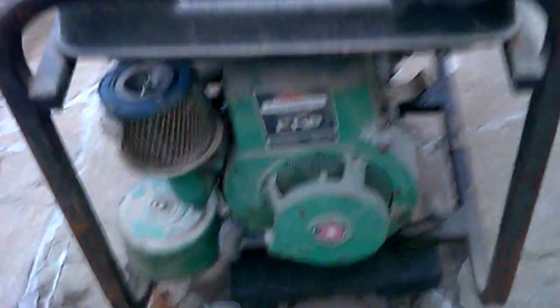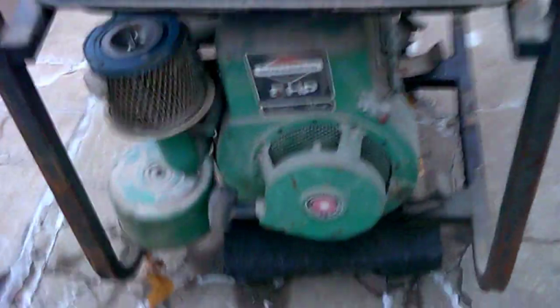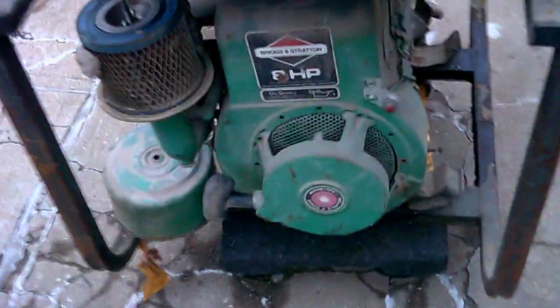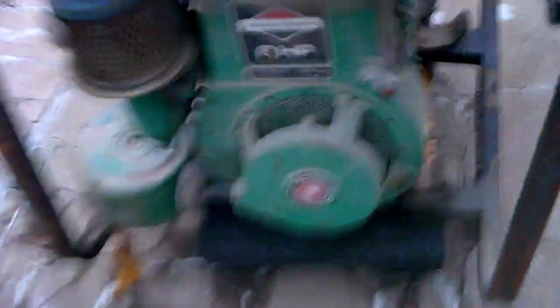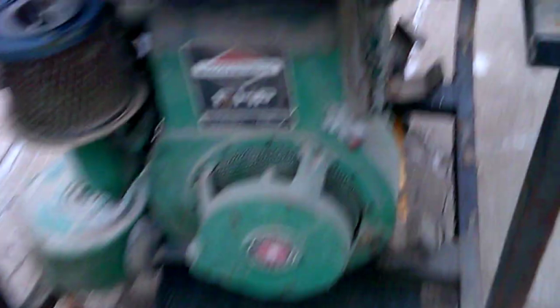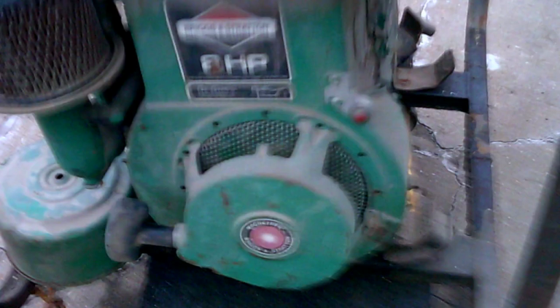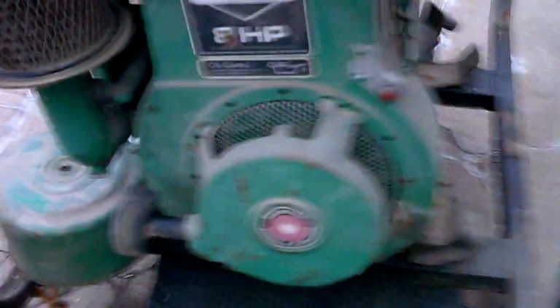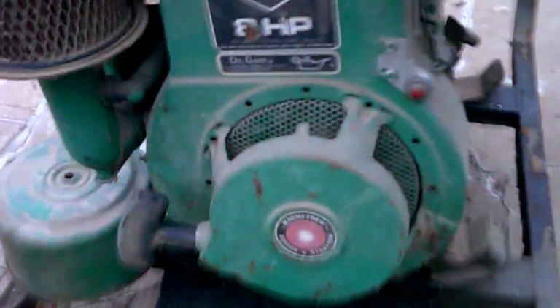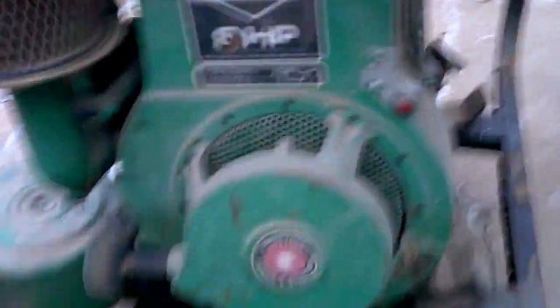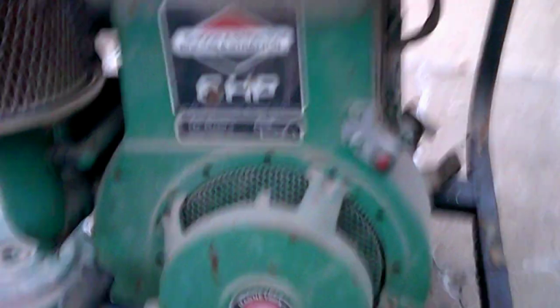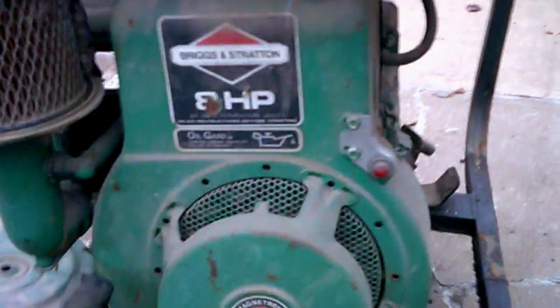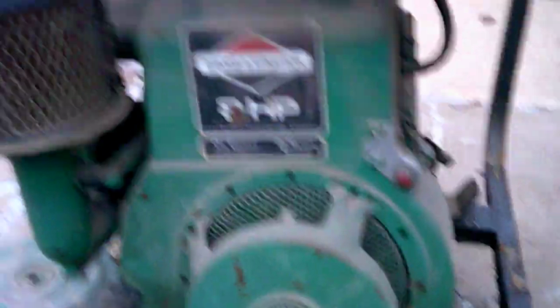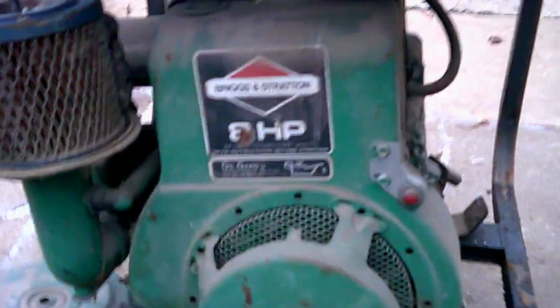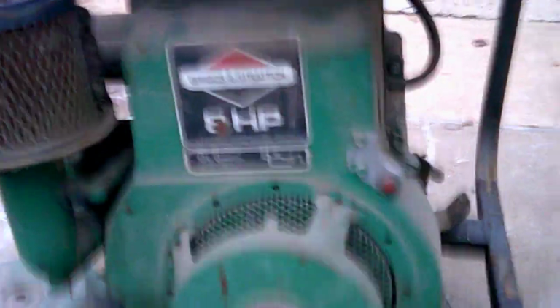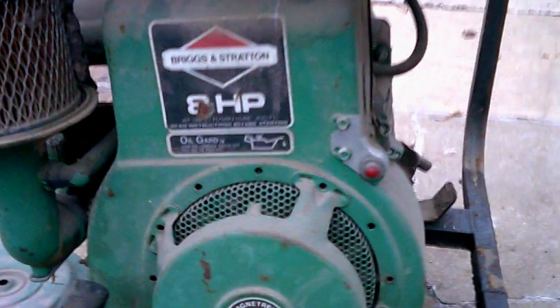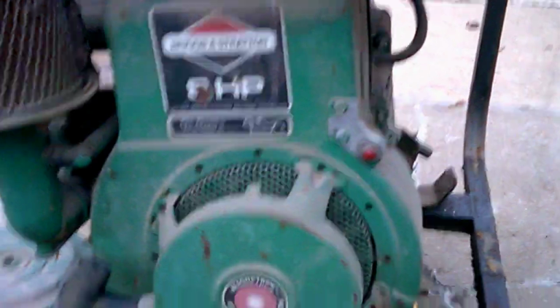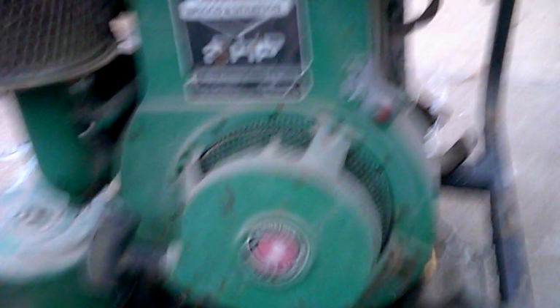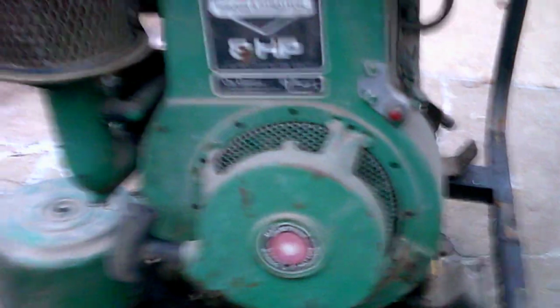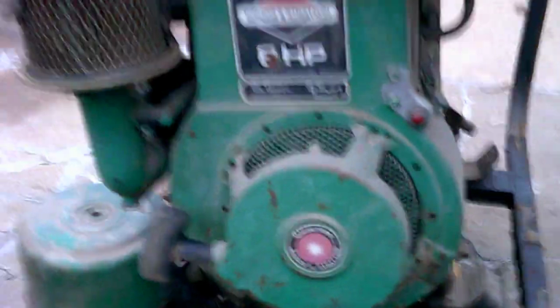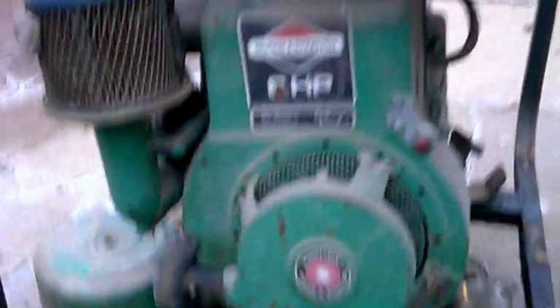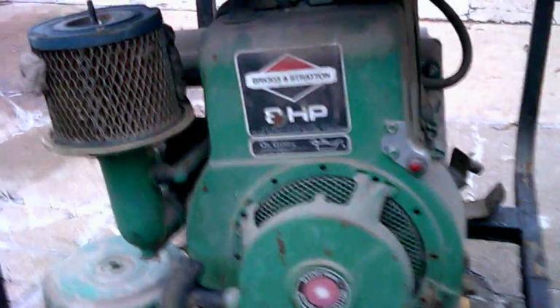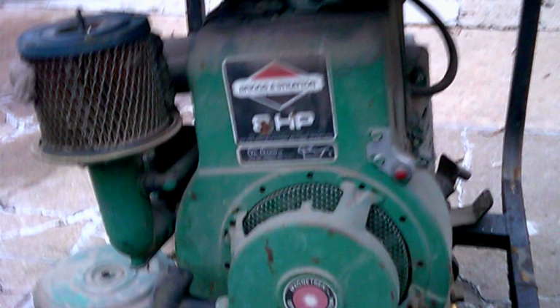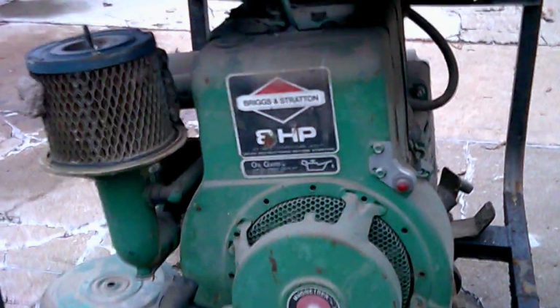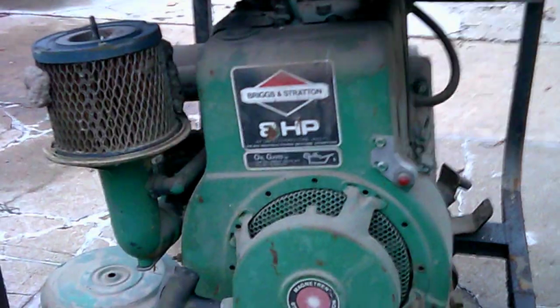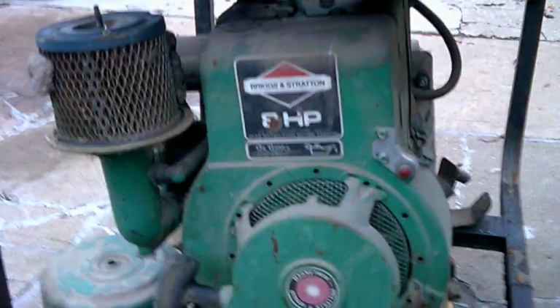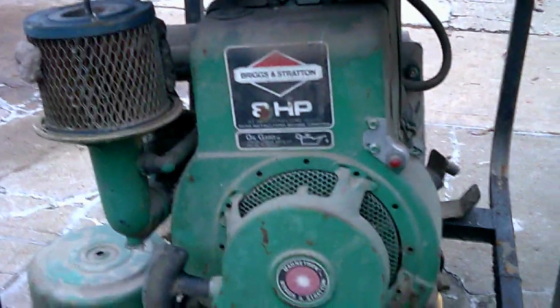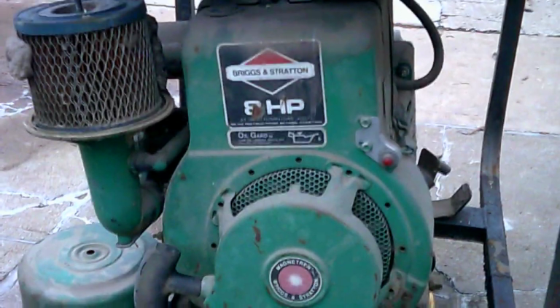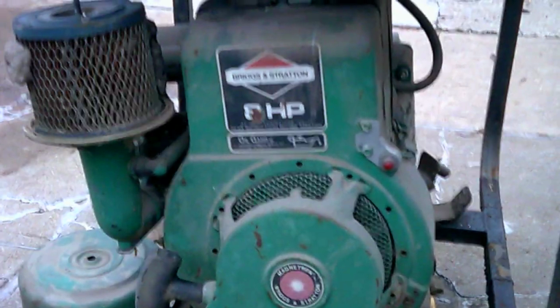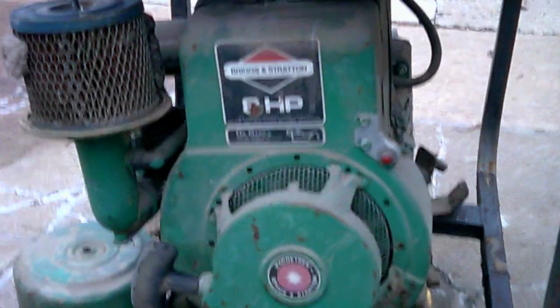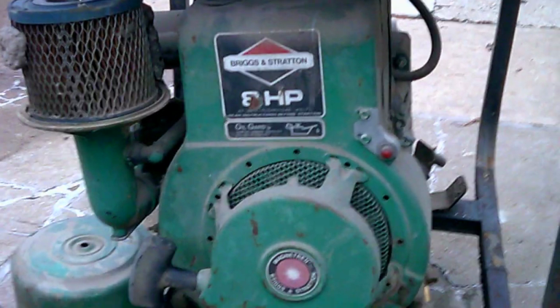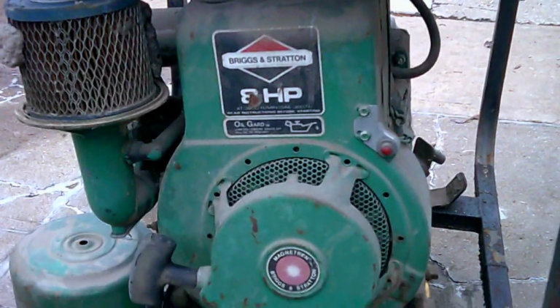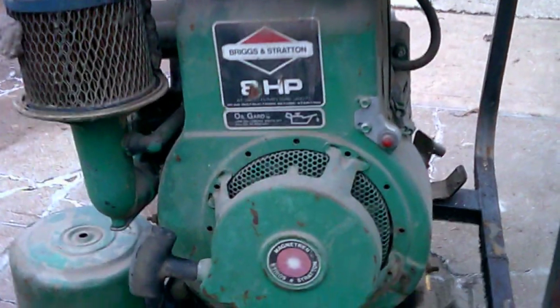Pretty good little motor here. Got an 8 horse Briggs, so I have plenty of power to turn it.